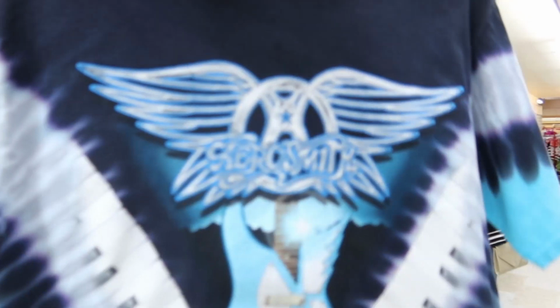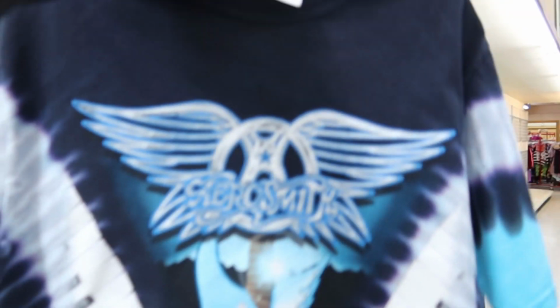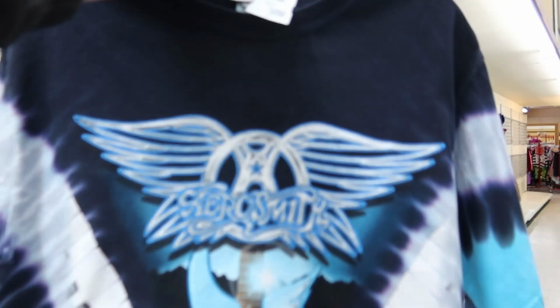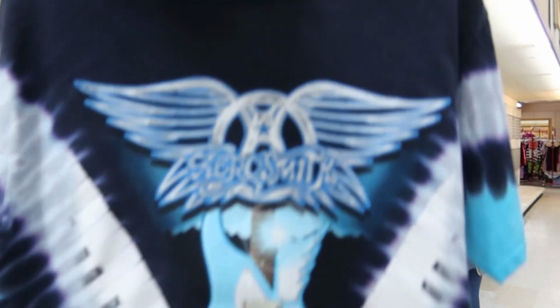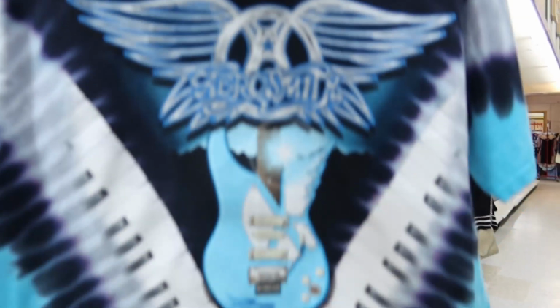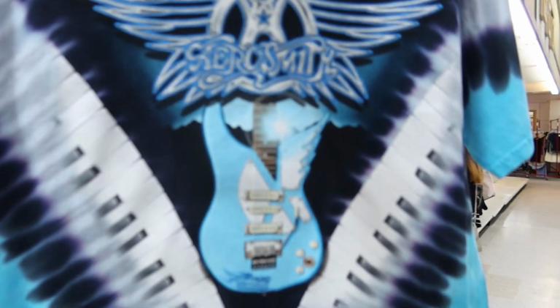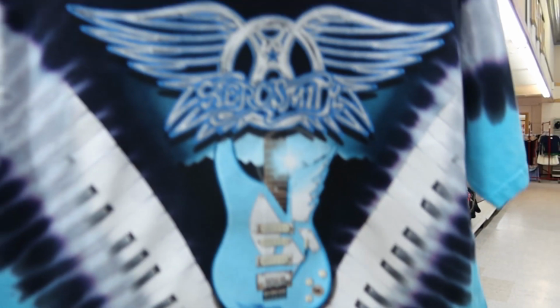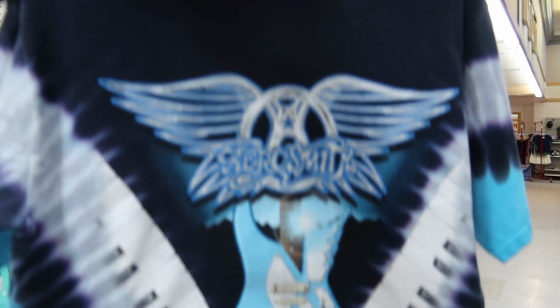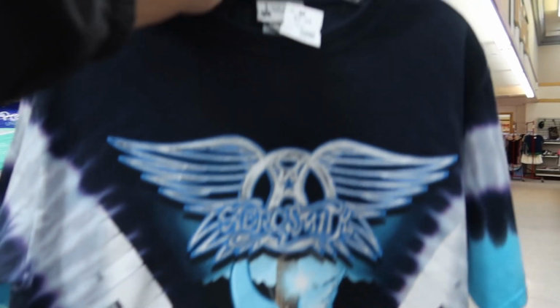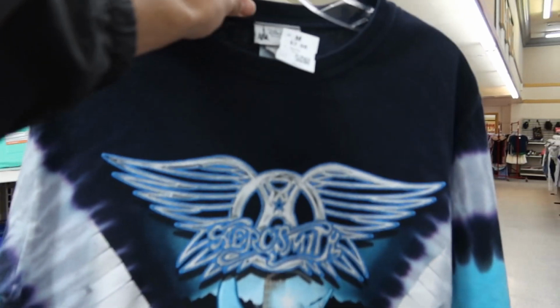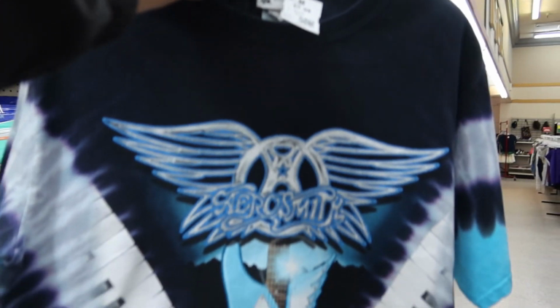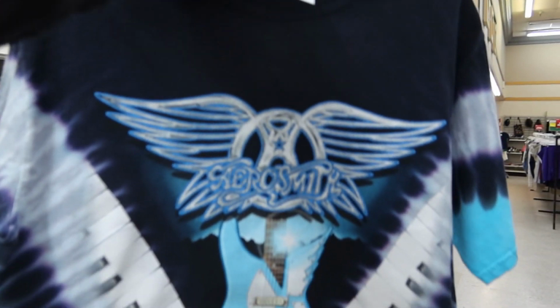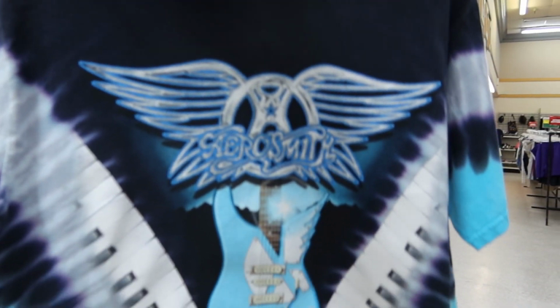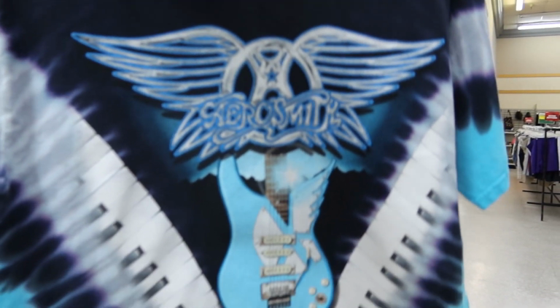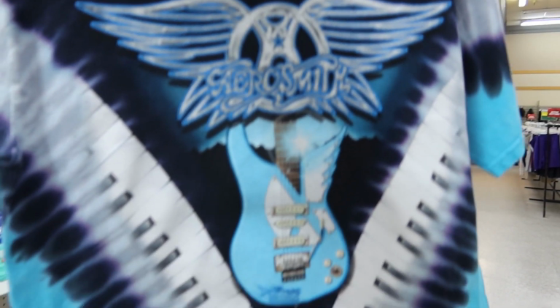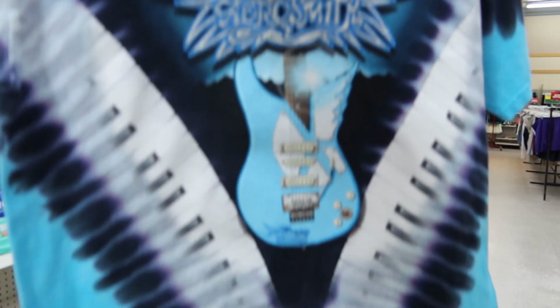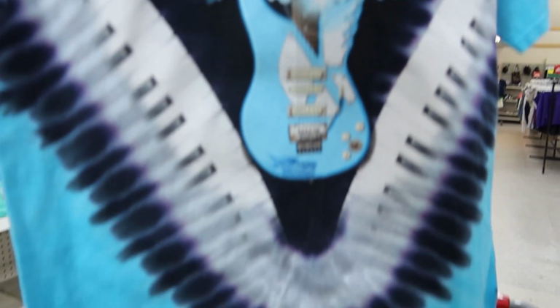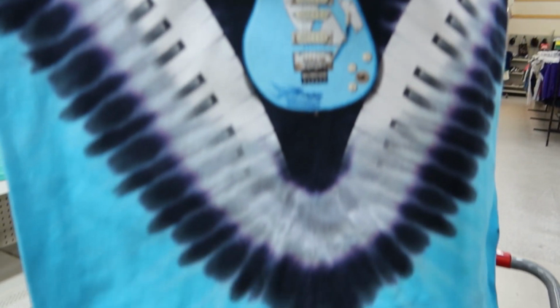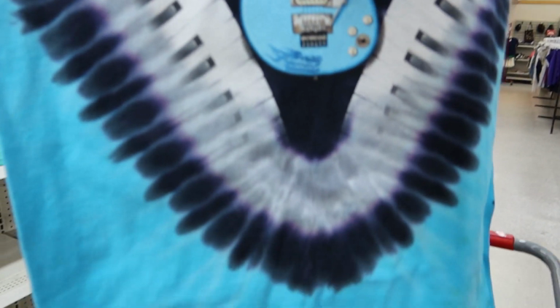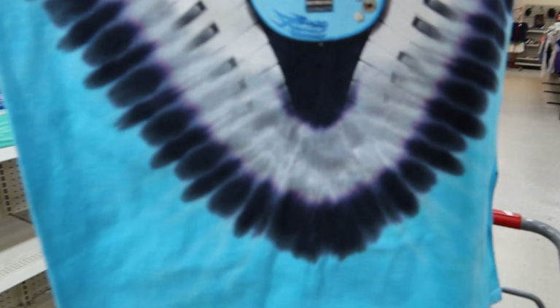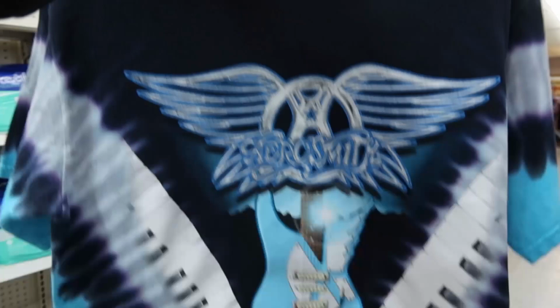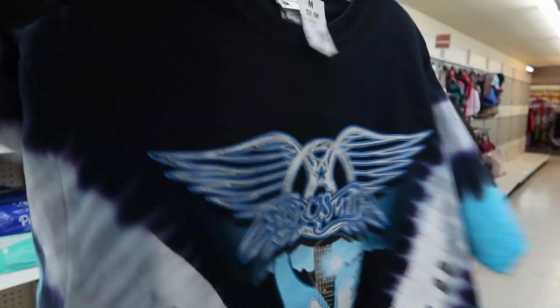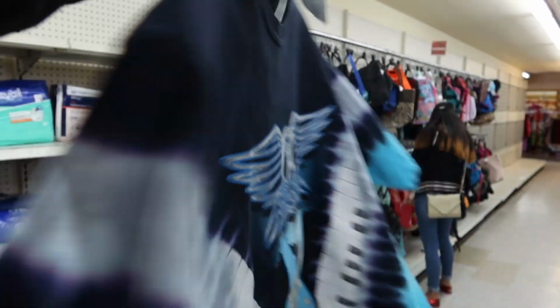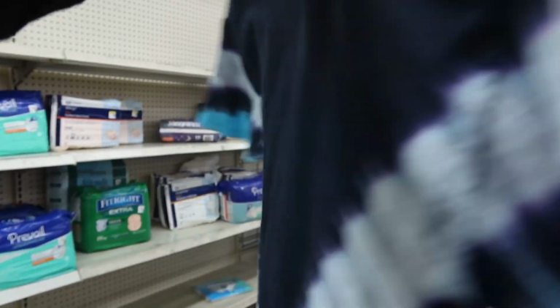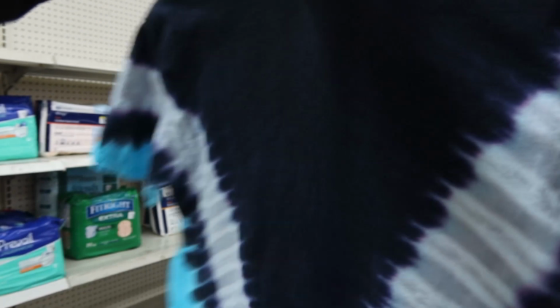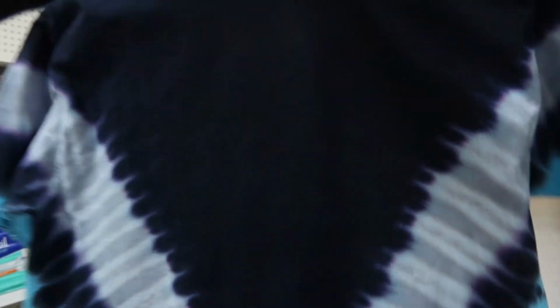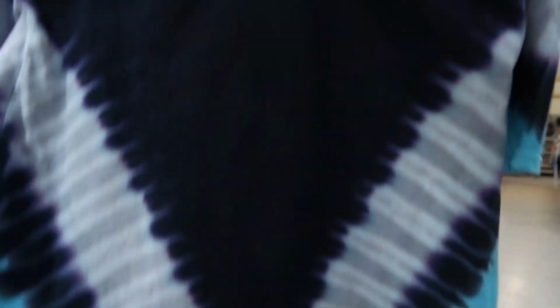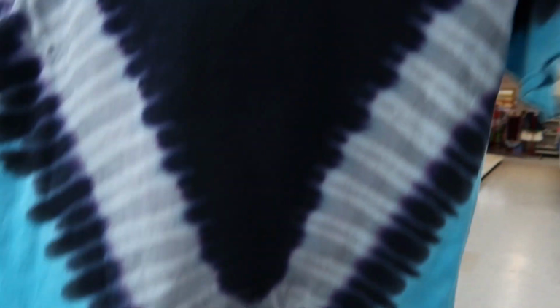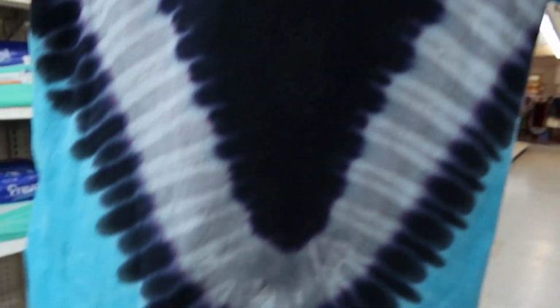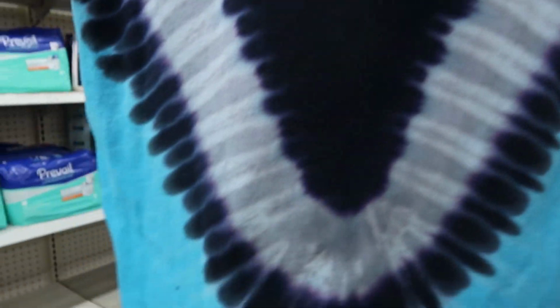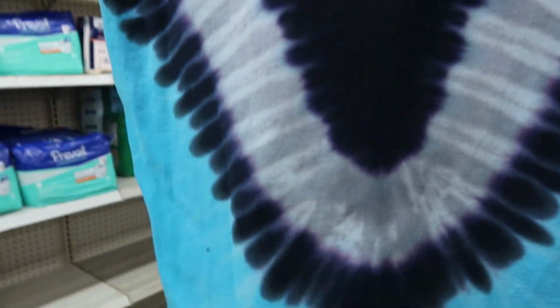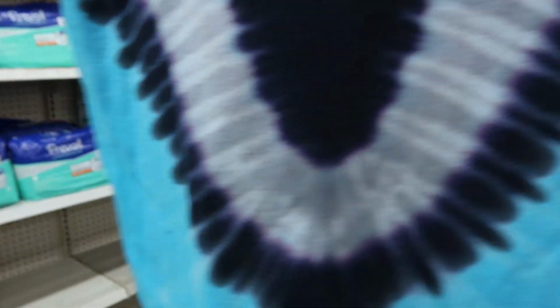Next piece I found was this tie-dye Aerosmith shirt — I also got the tie-dye on the back.